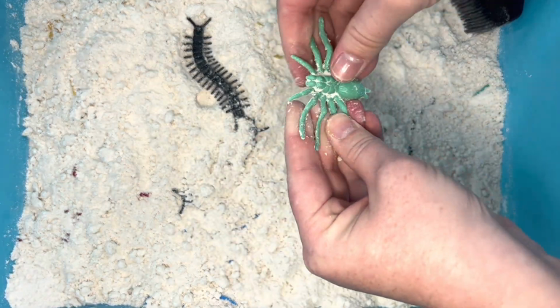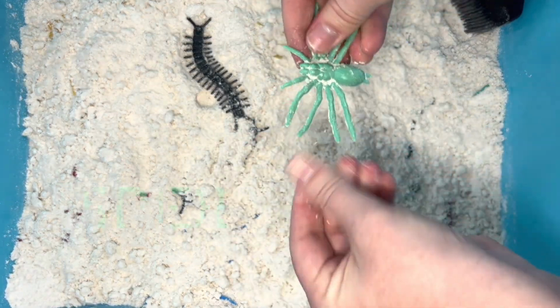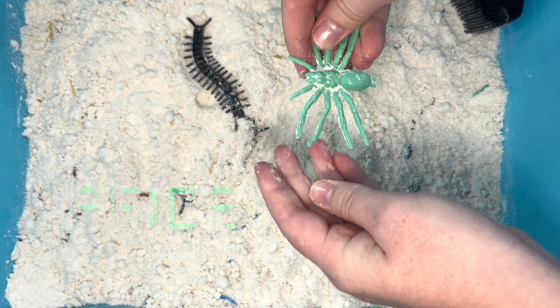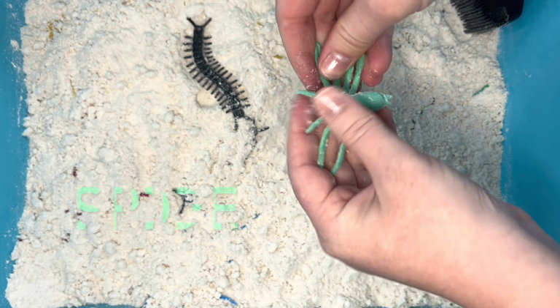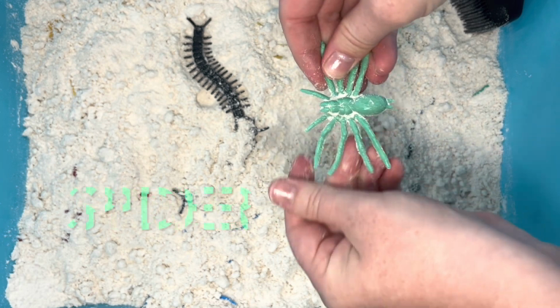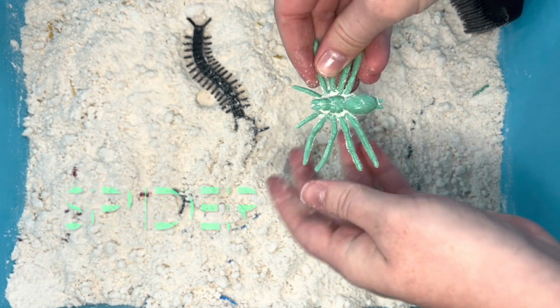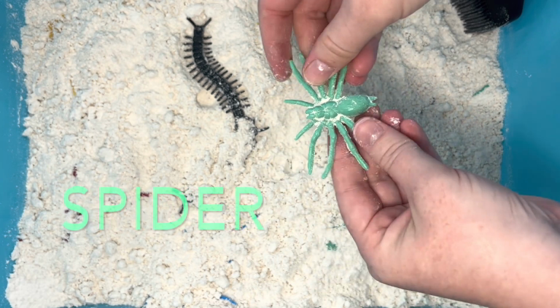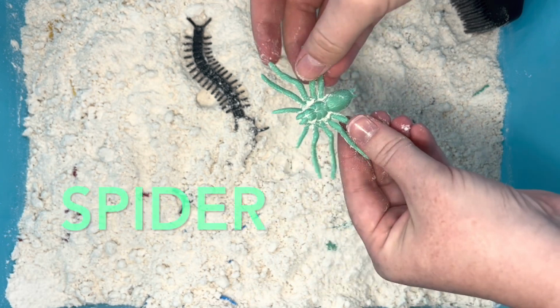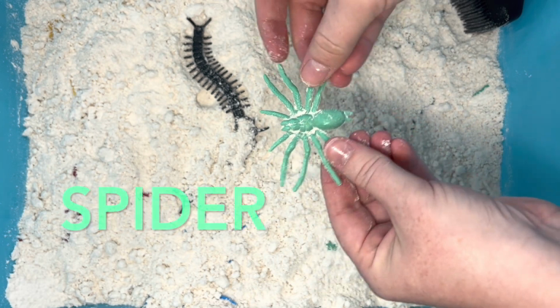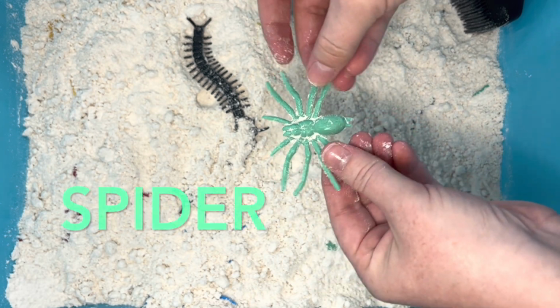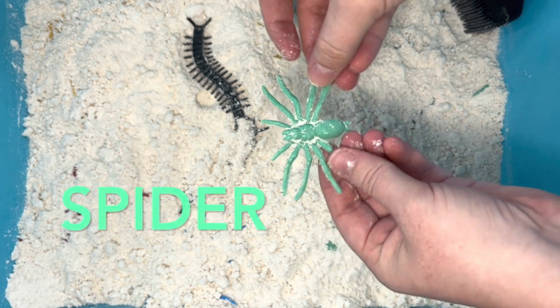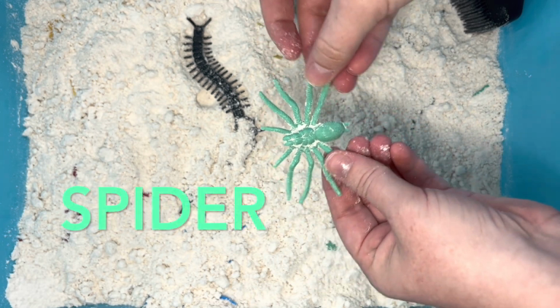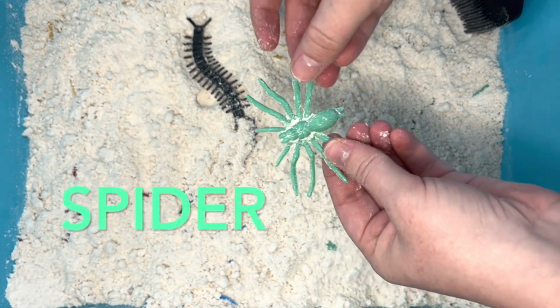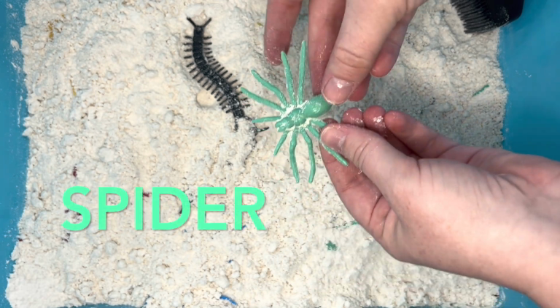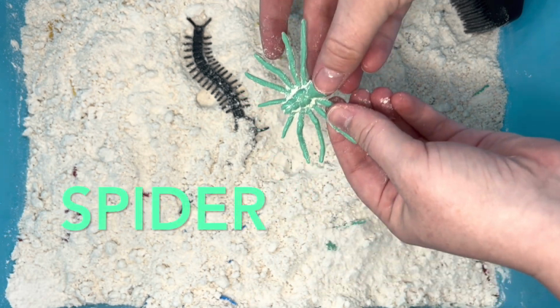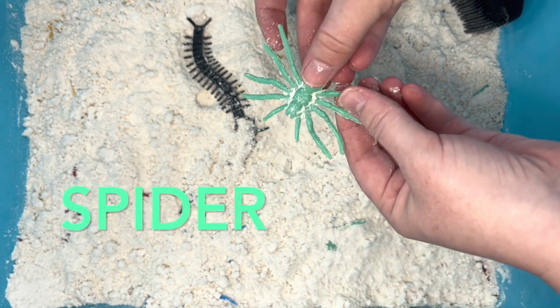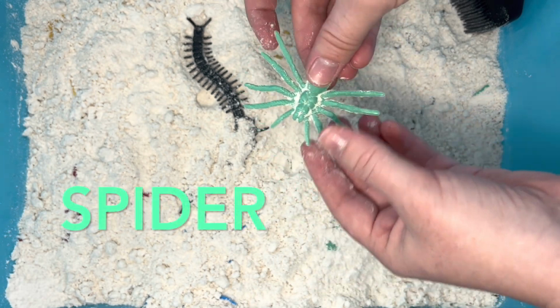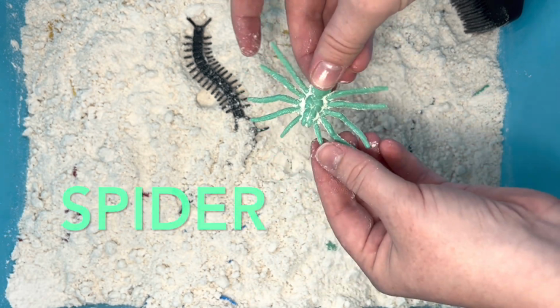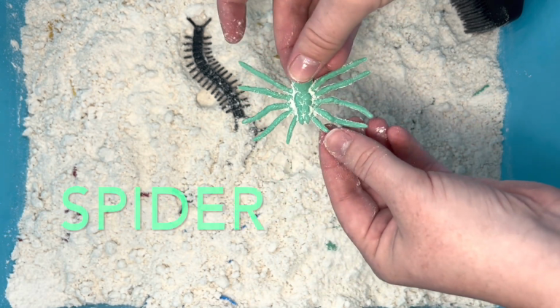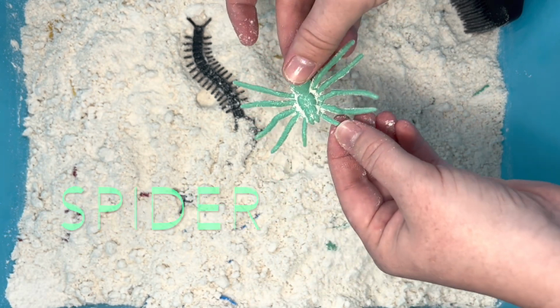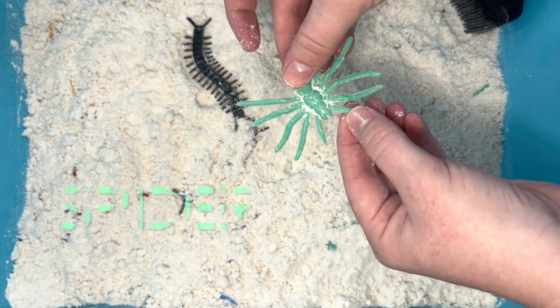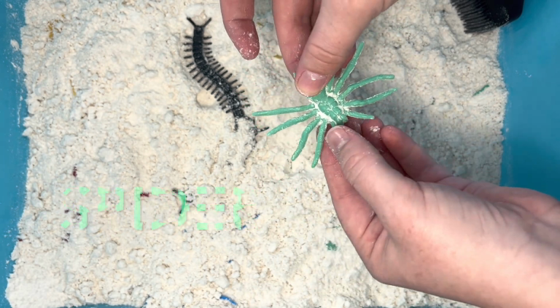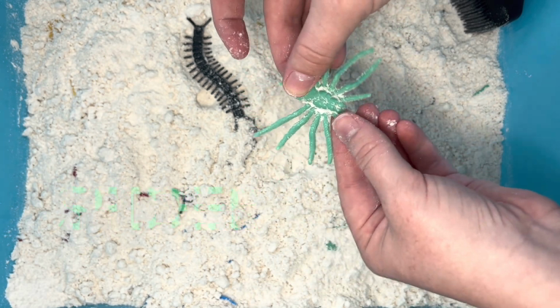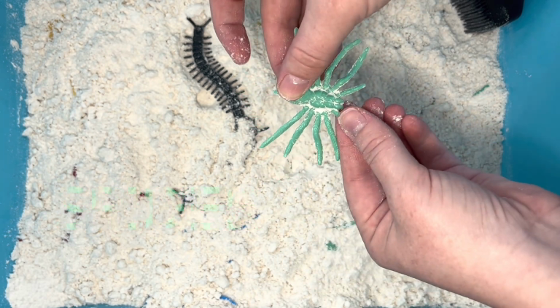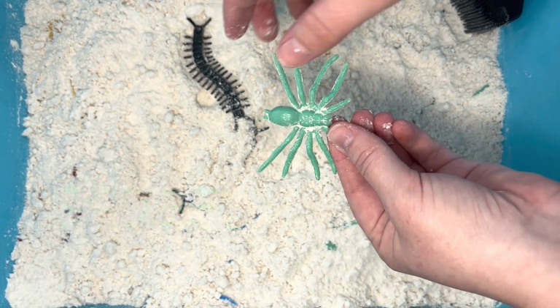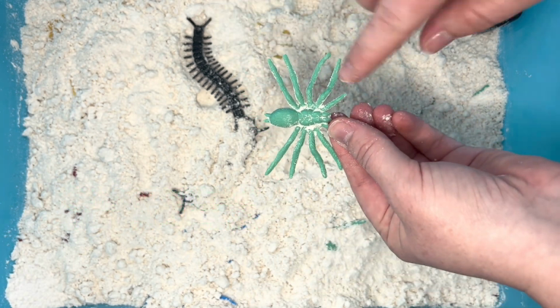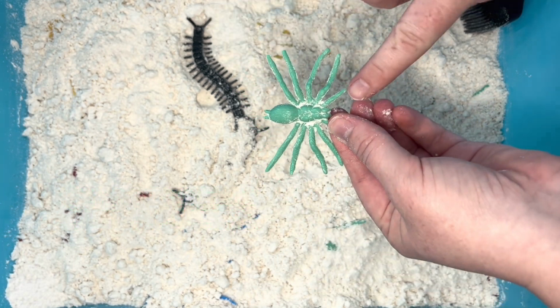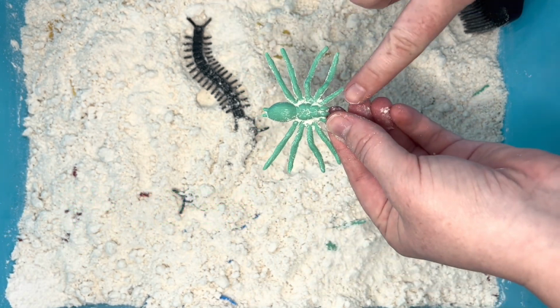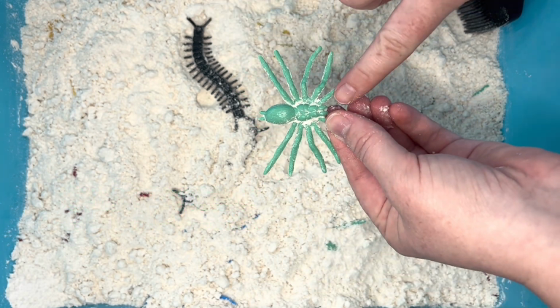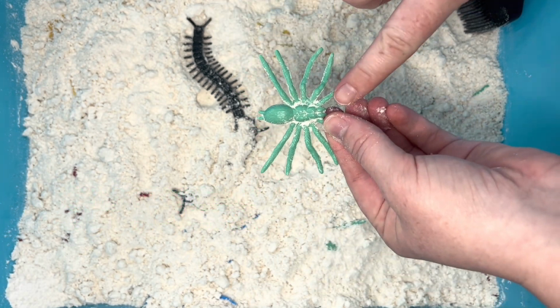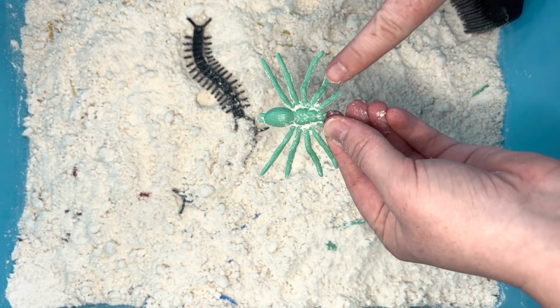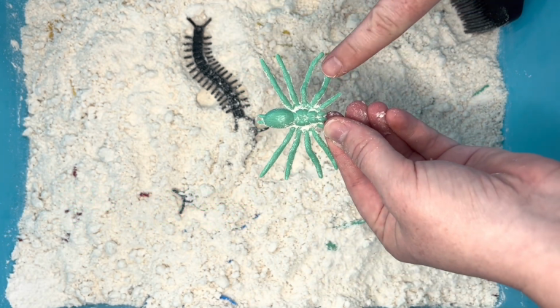Here we dug up a spider. He has two pedipalps and eight legs.